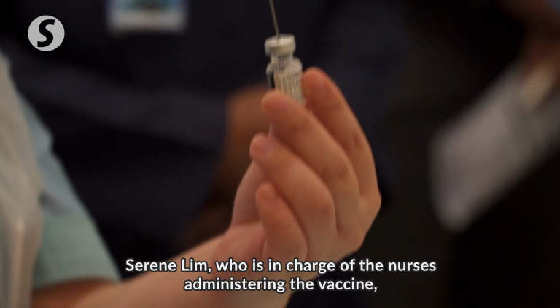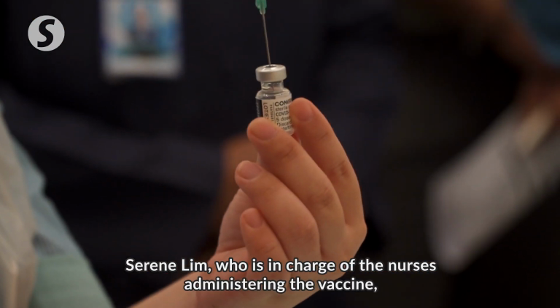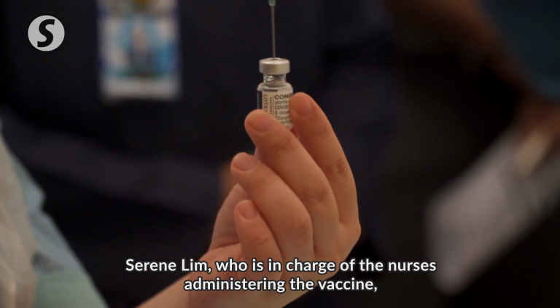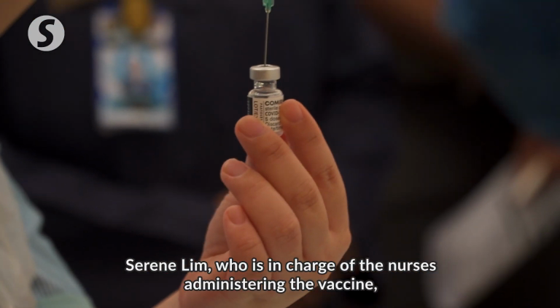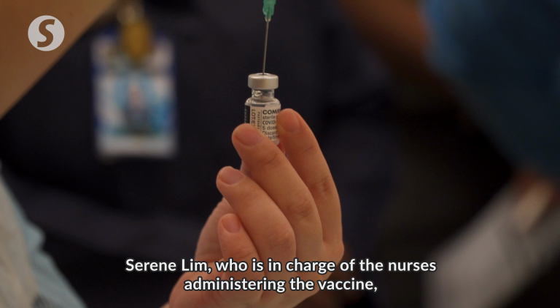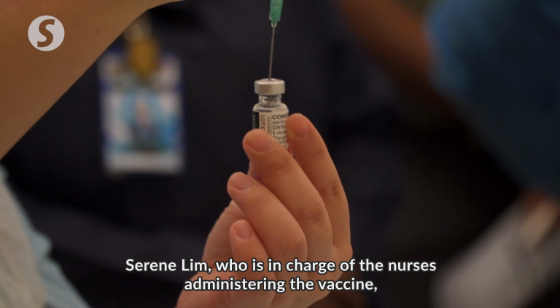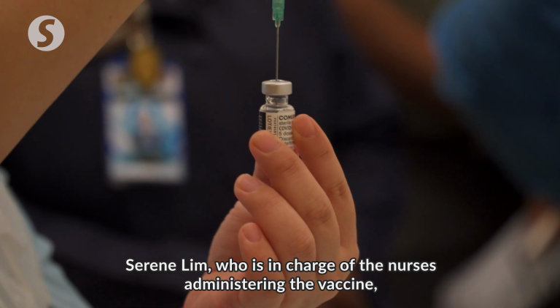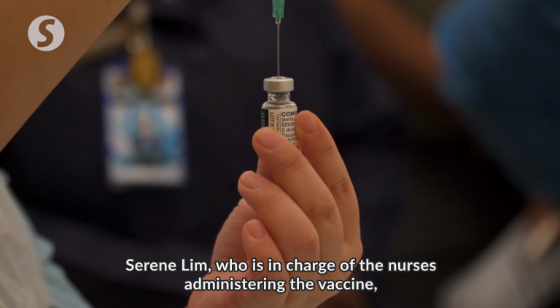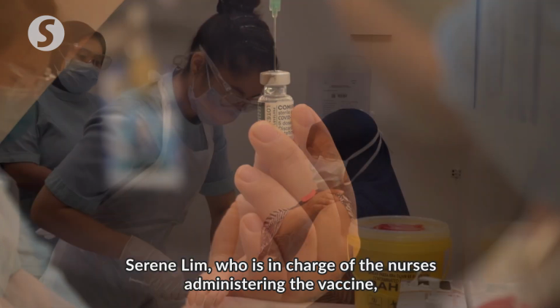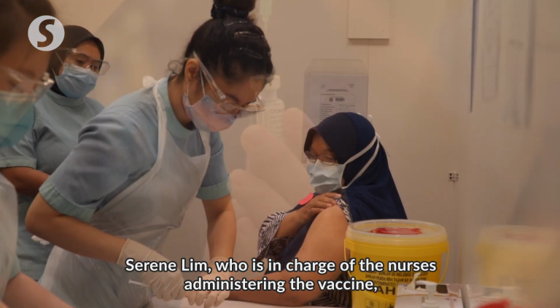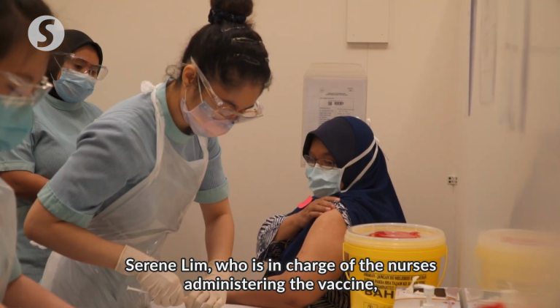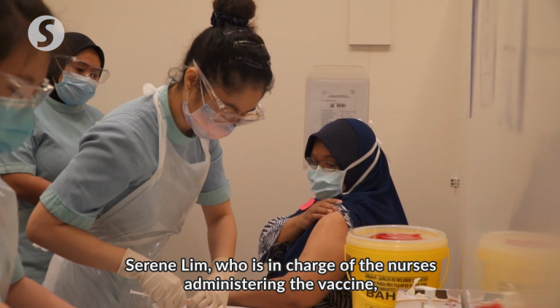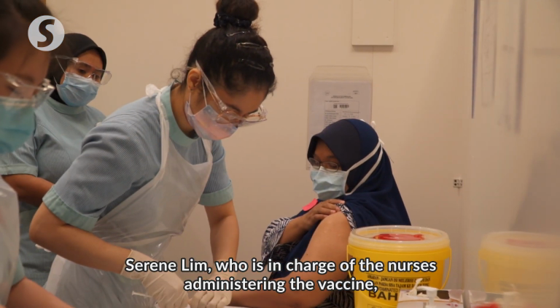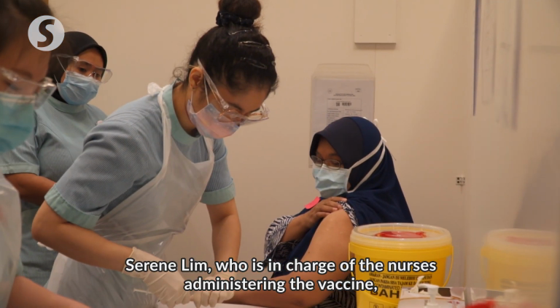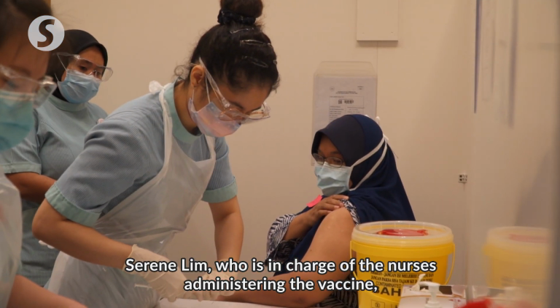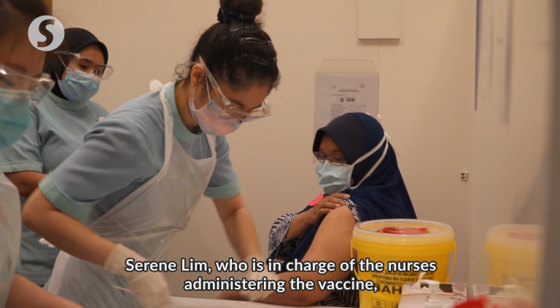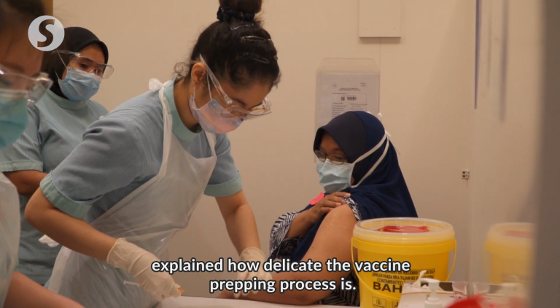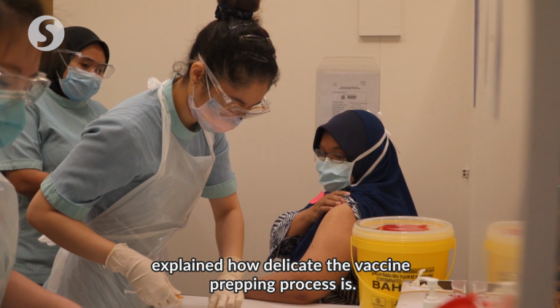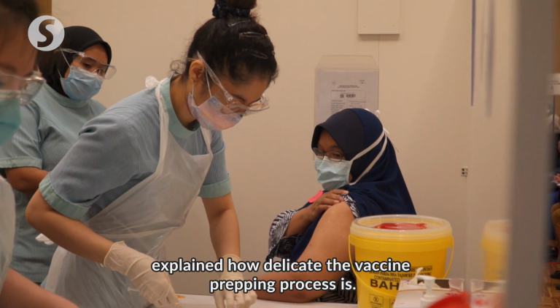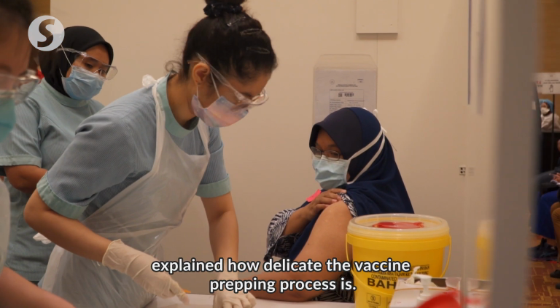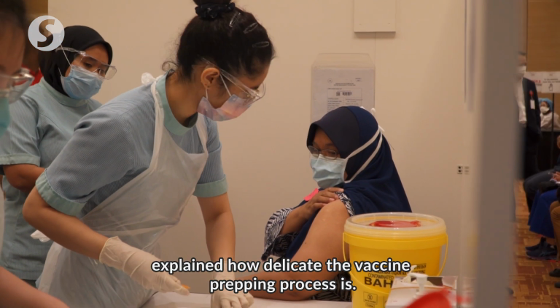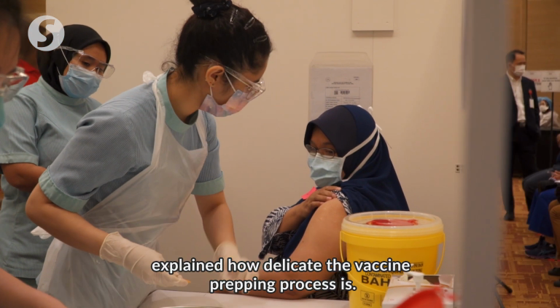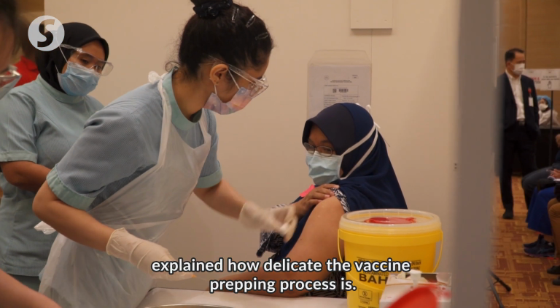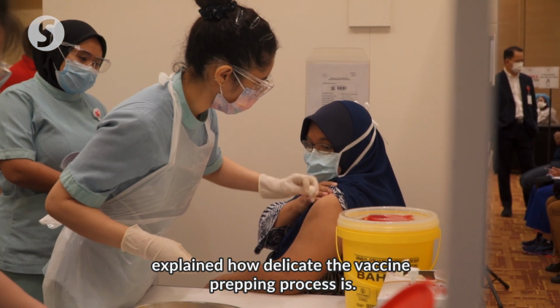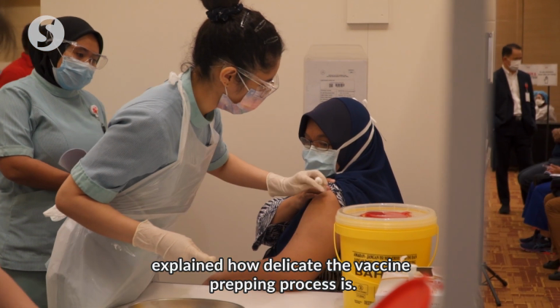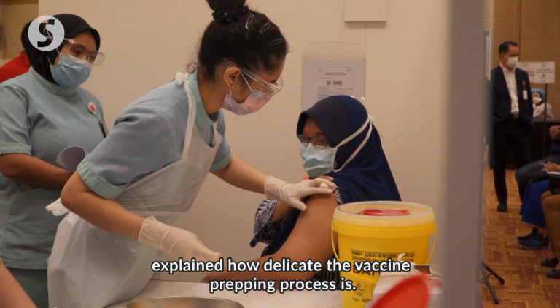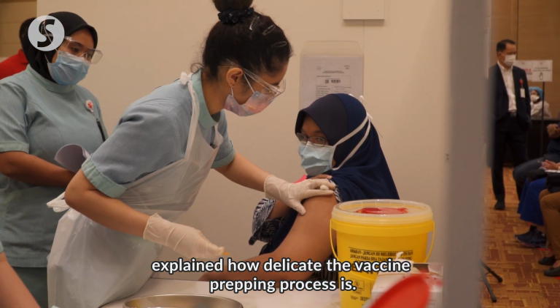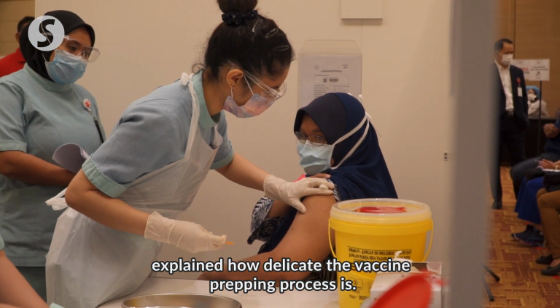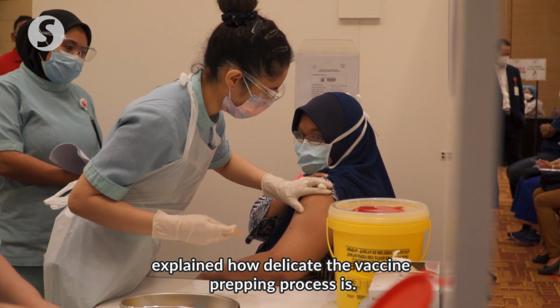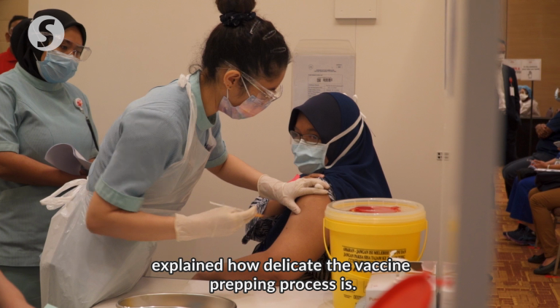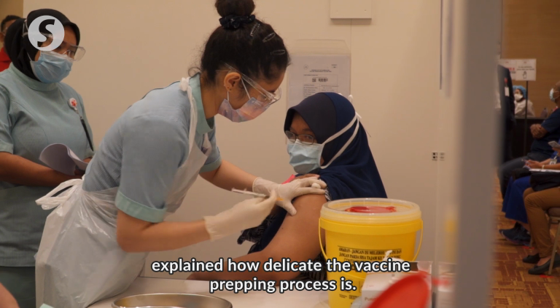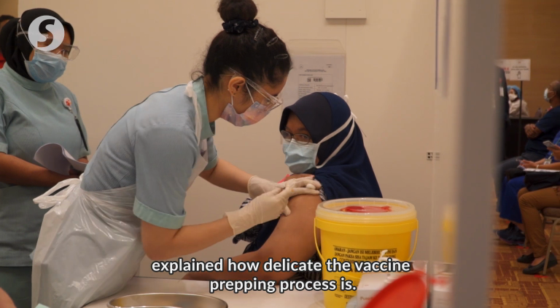Serene Lim, who is in charge of the nurses administering the vaccine, explained how delicate the vaccine prepping process is.